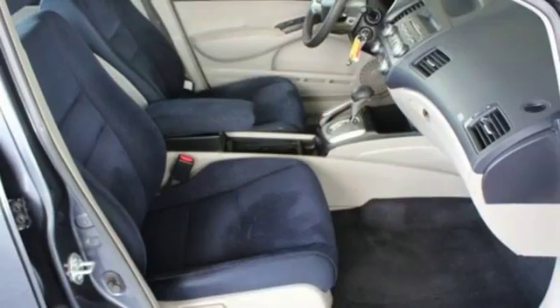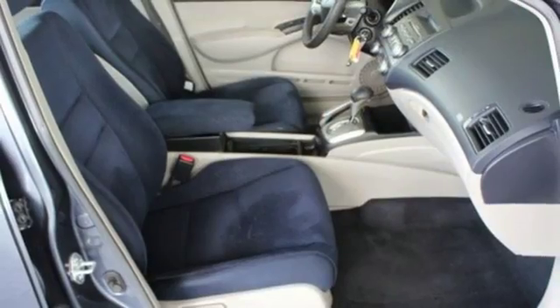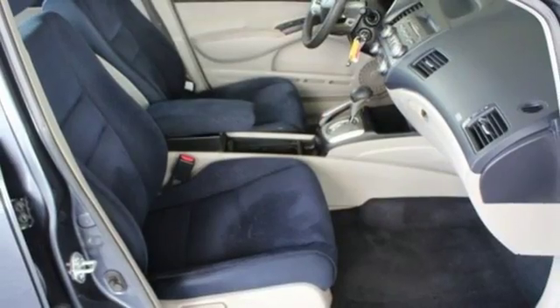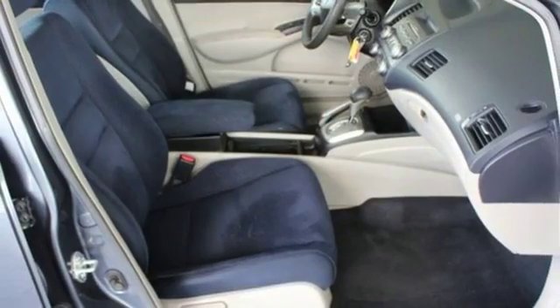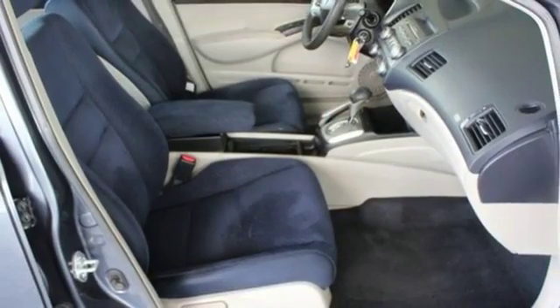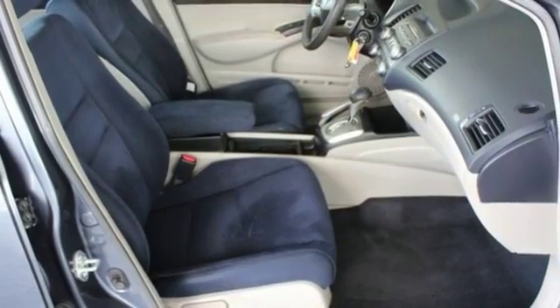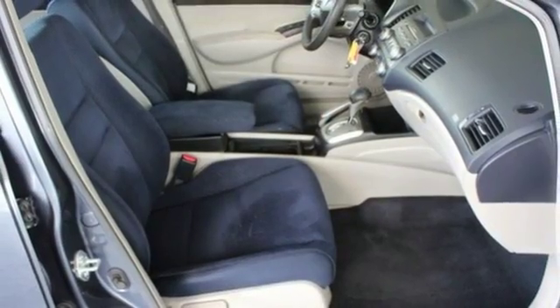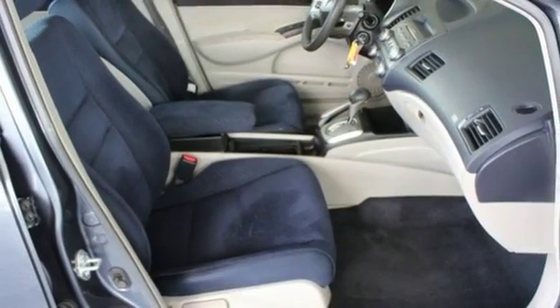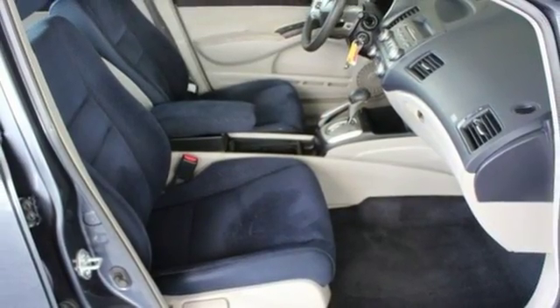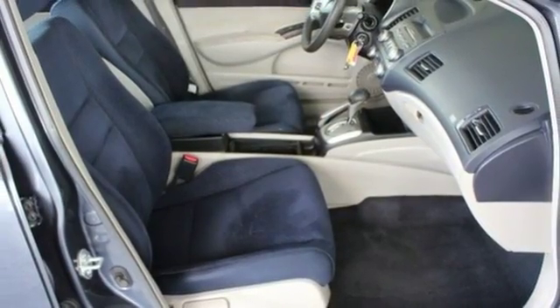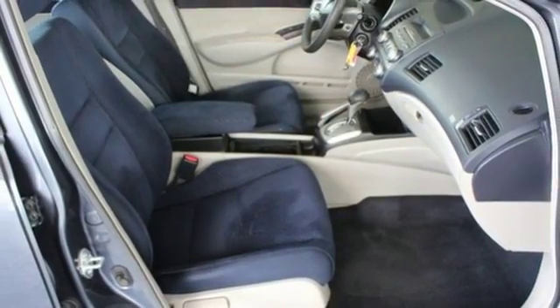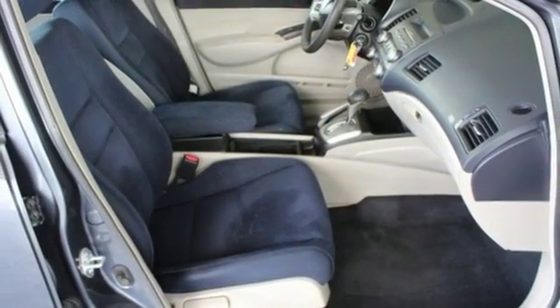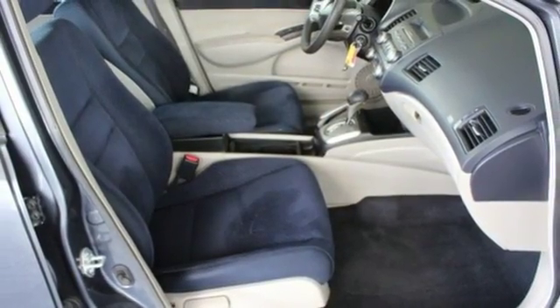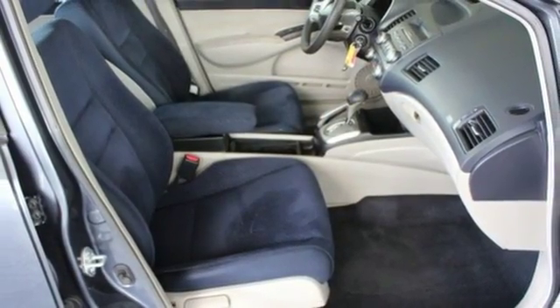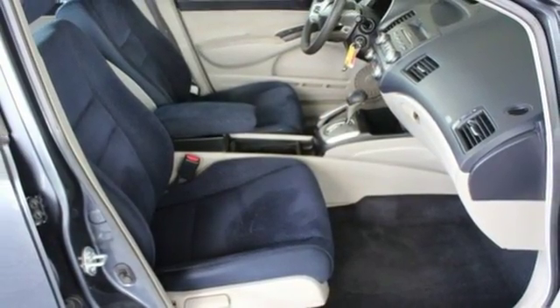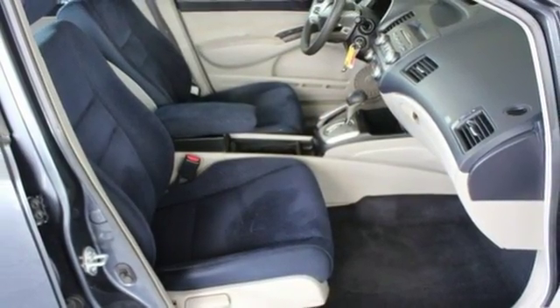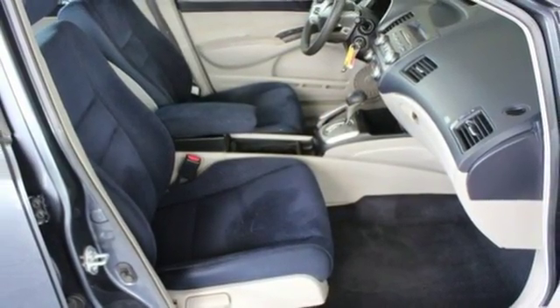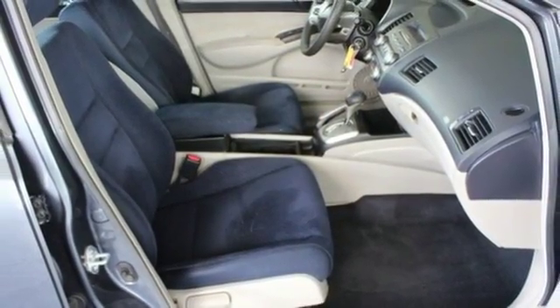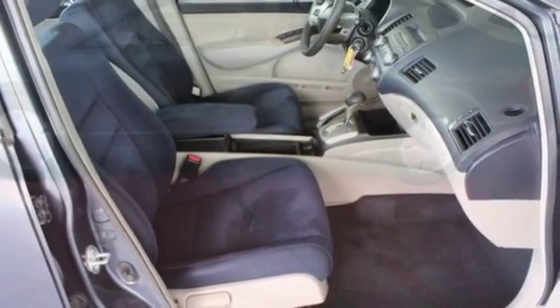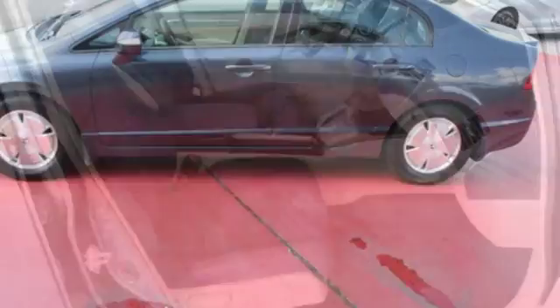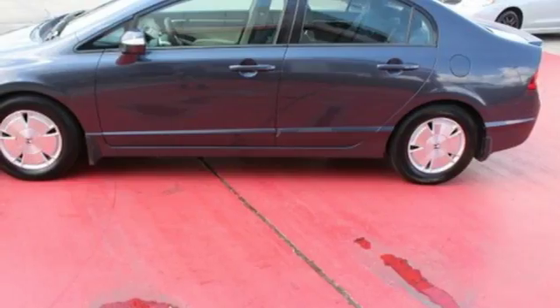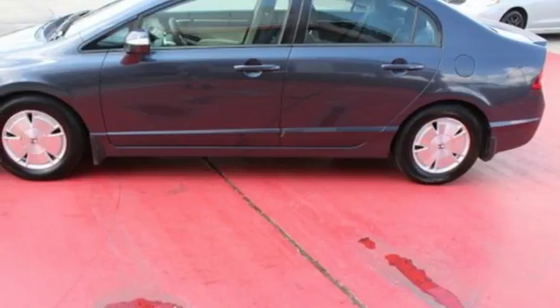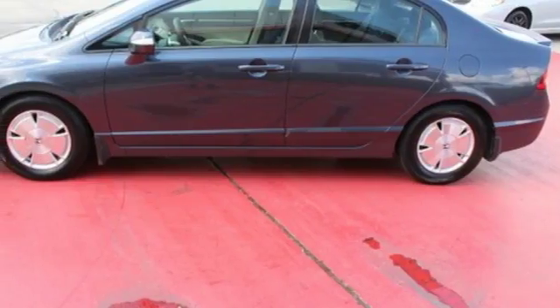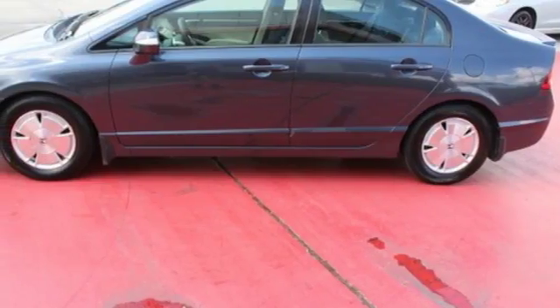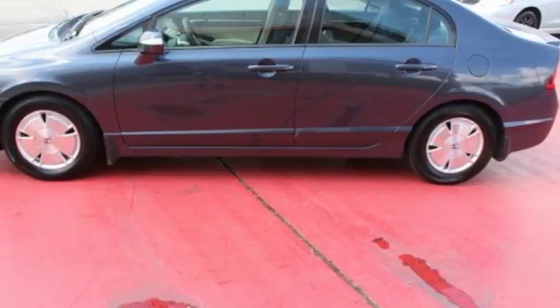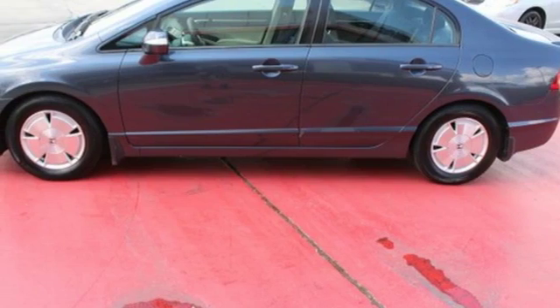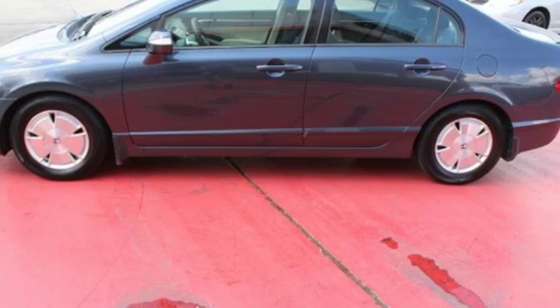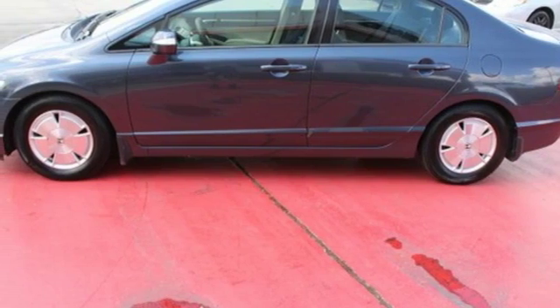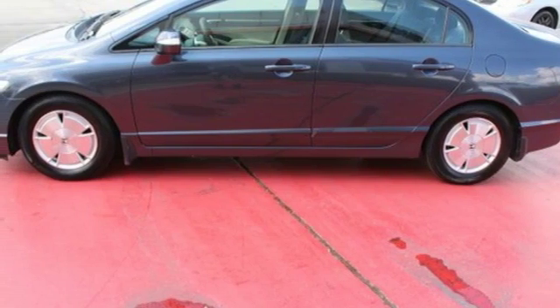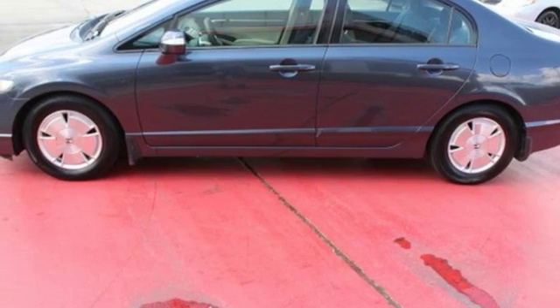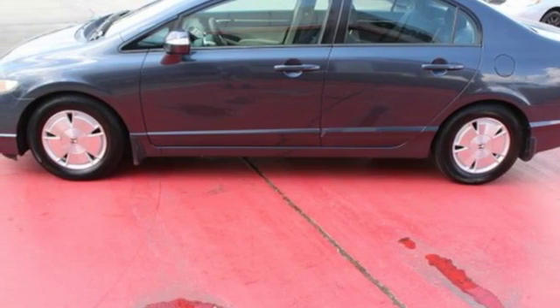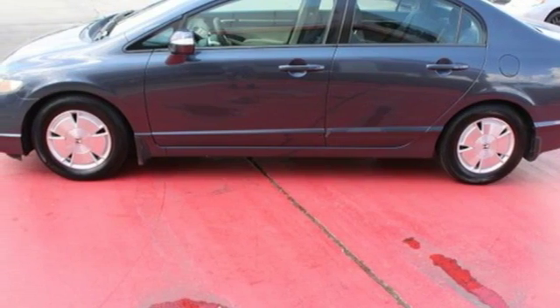Inline four-cylinder engine, aluminum wheels, gas pressurized shocks, and power mirrors.